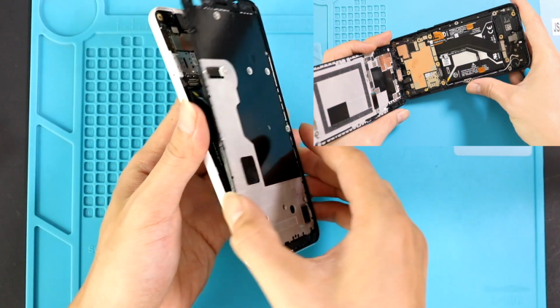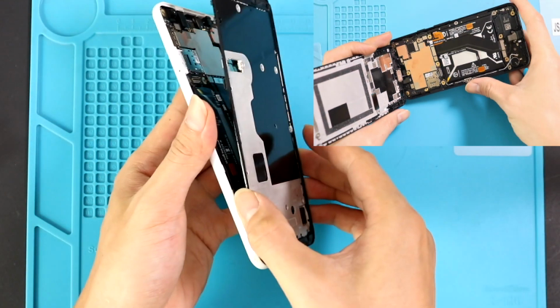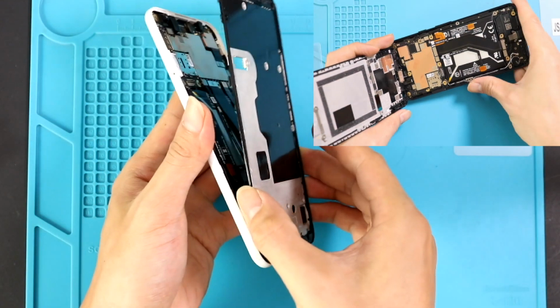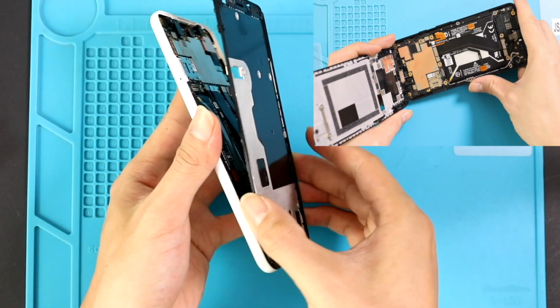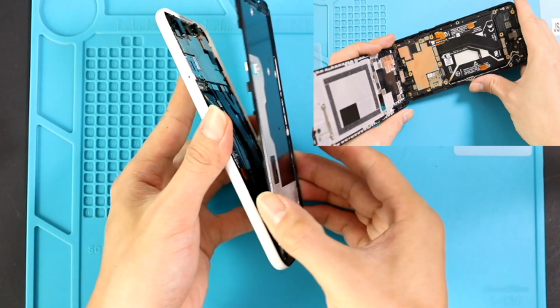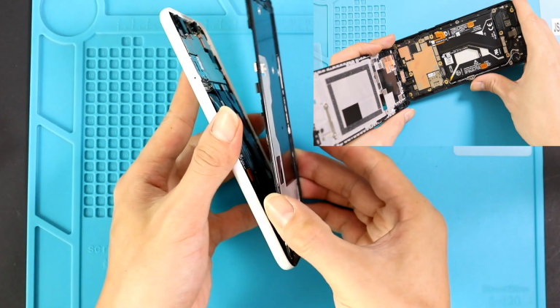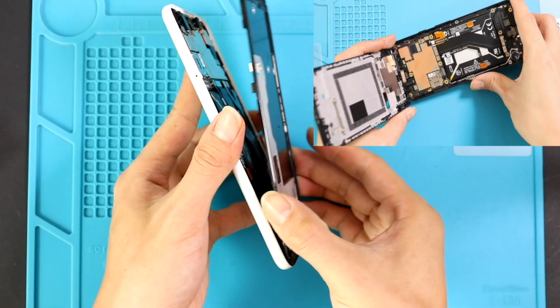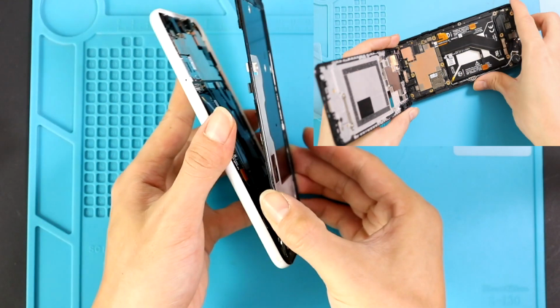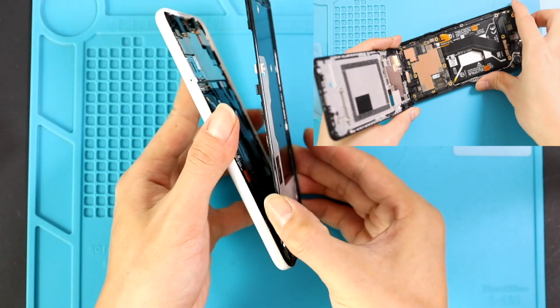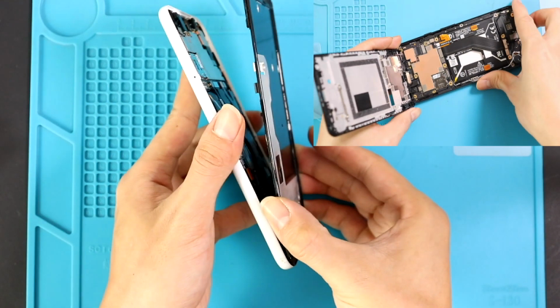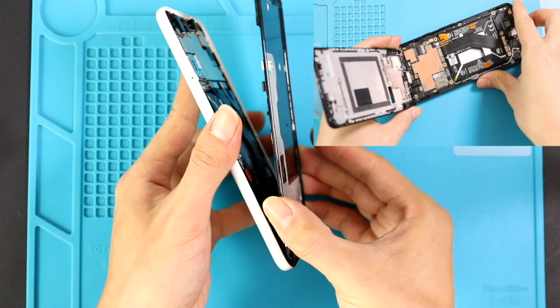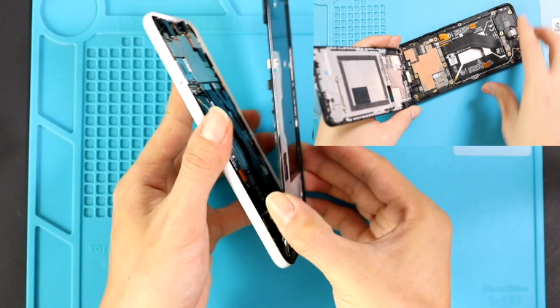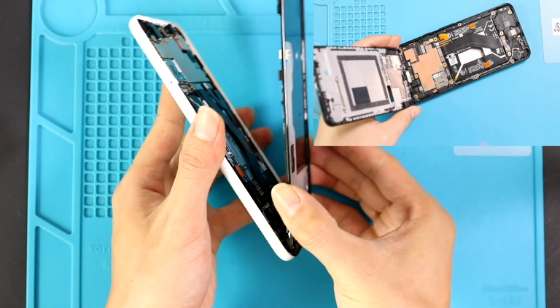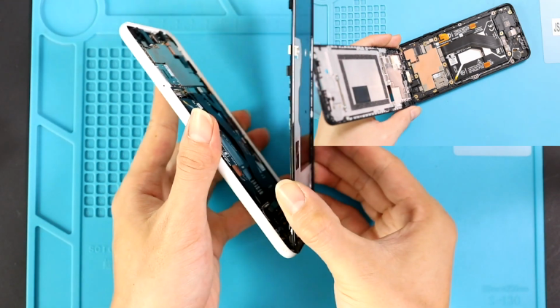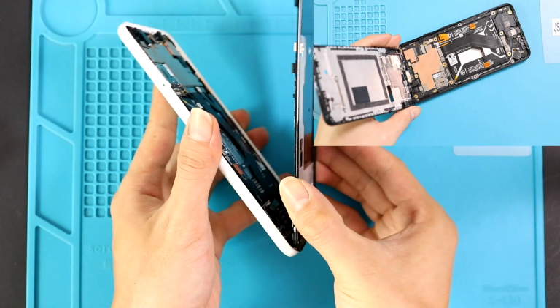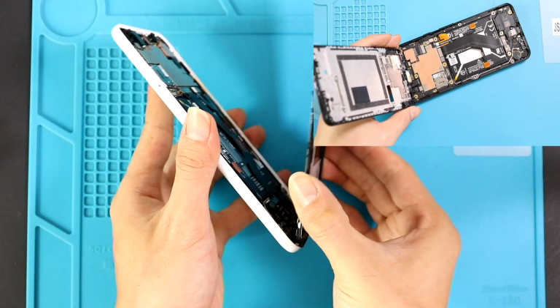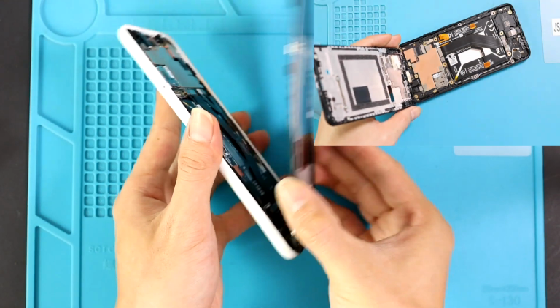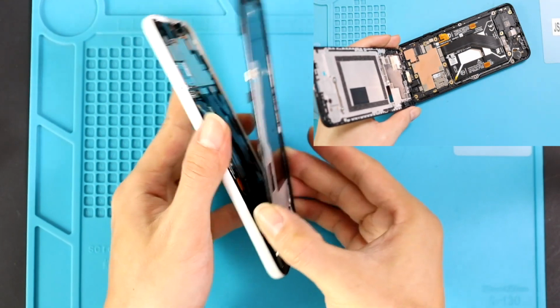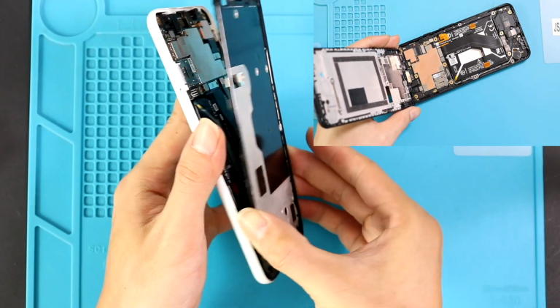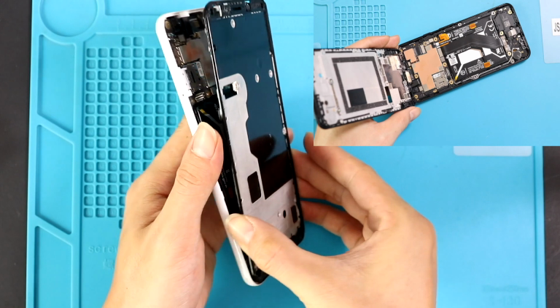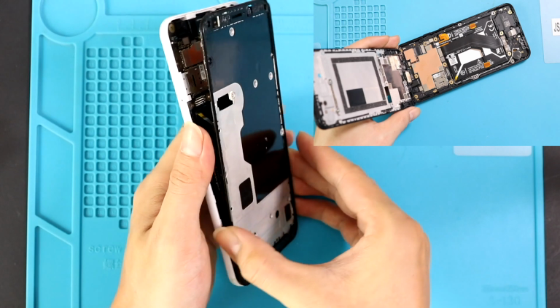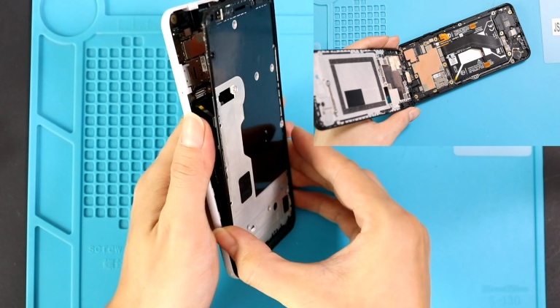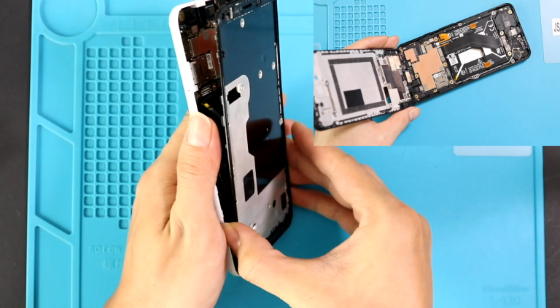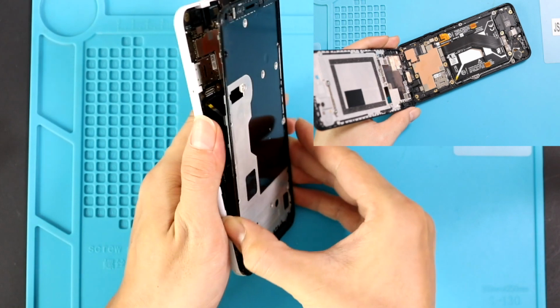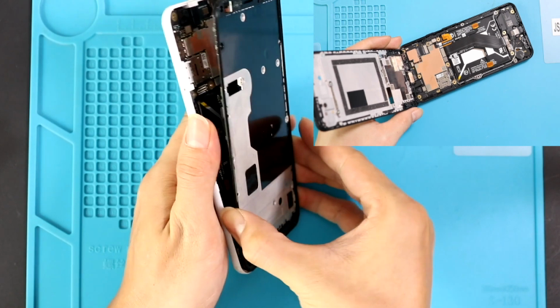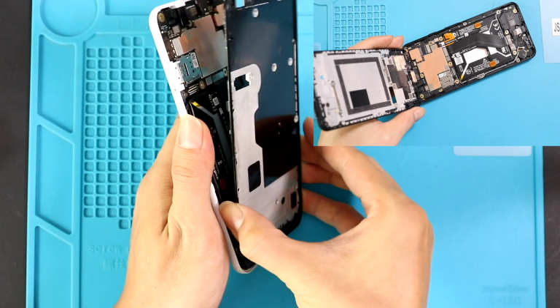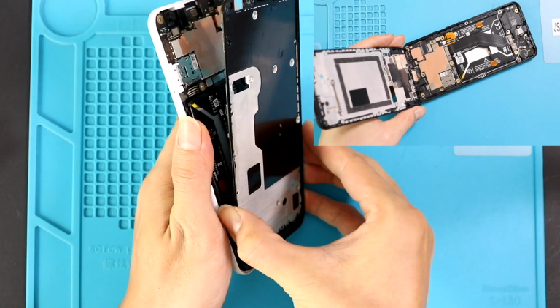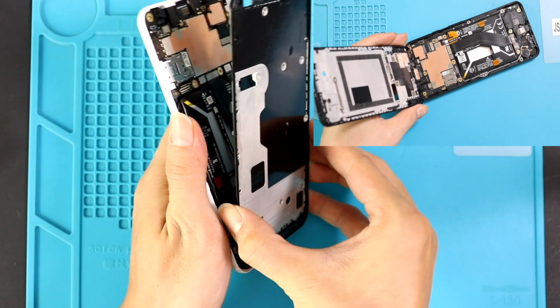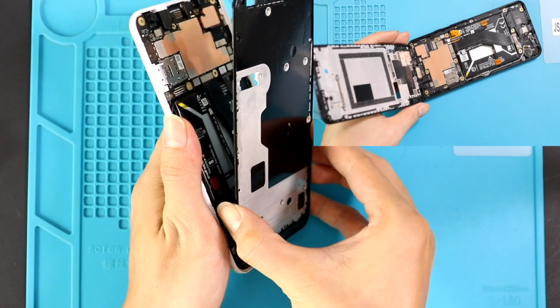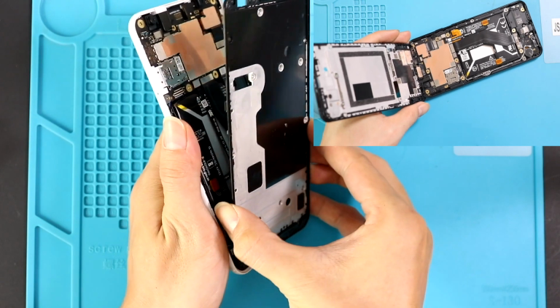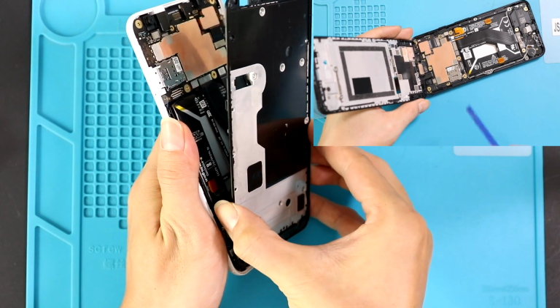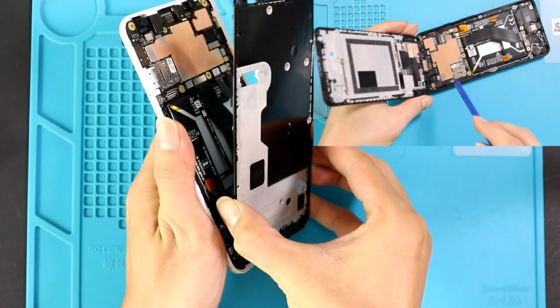Lift the midframe by the bottom, raise it to 45 degrees, release the proximity sensor, and then take out the frame.